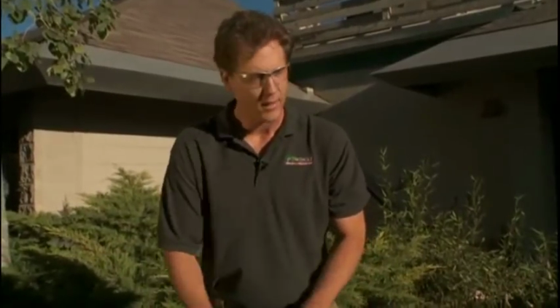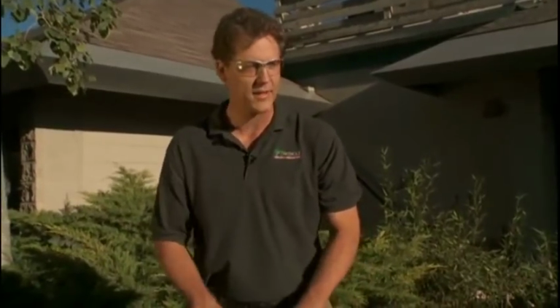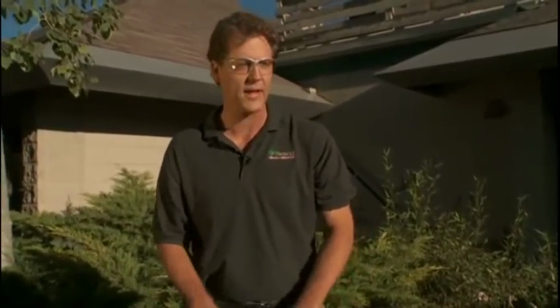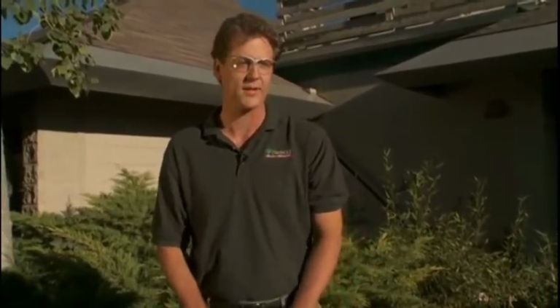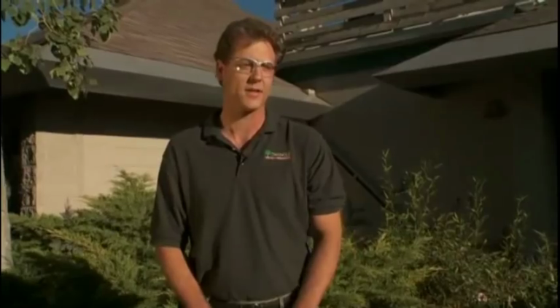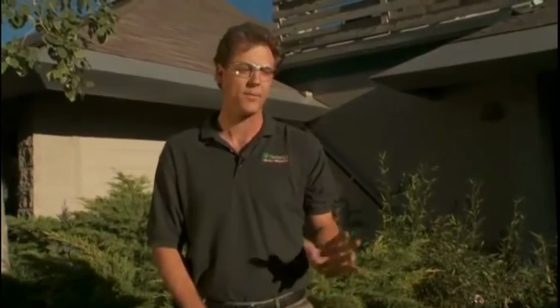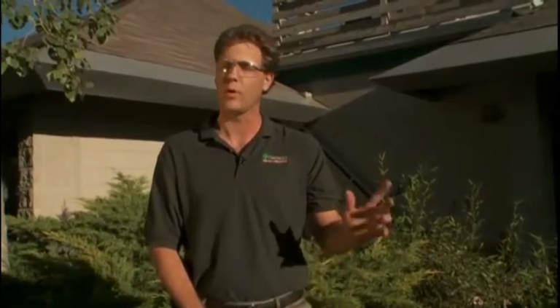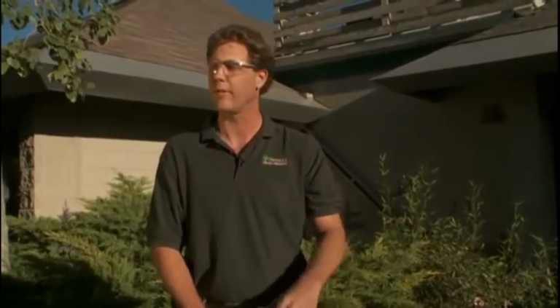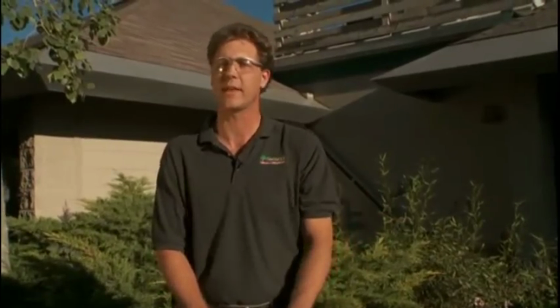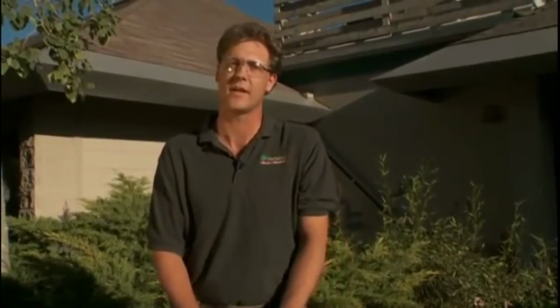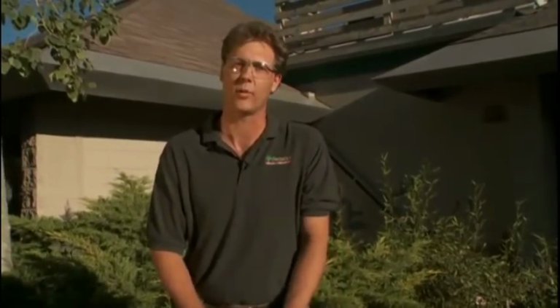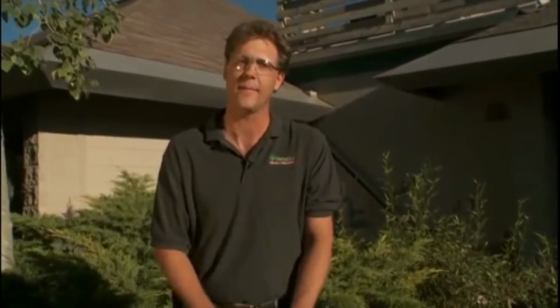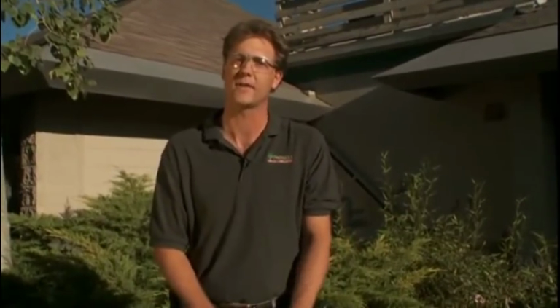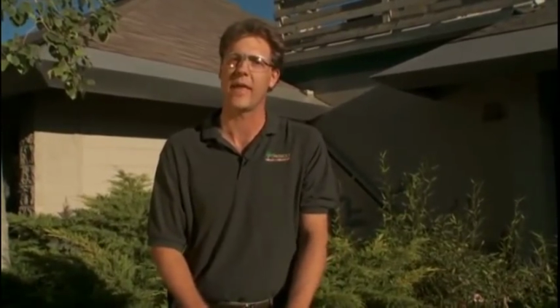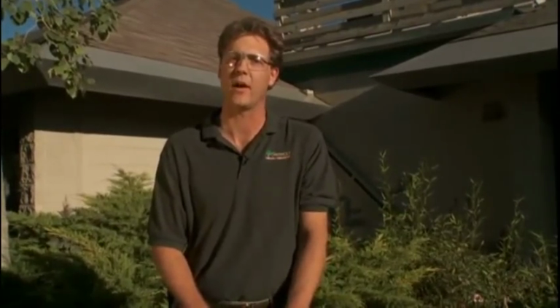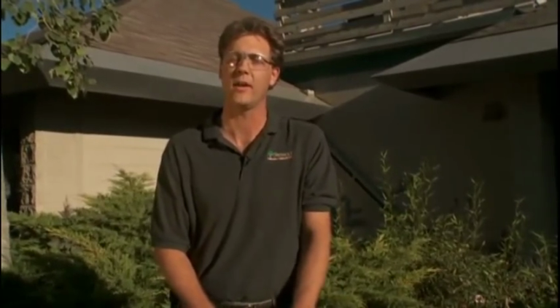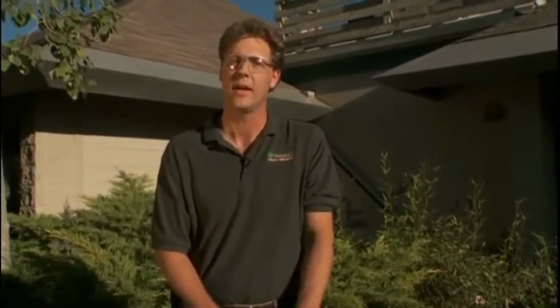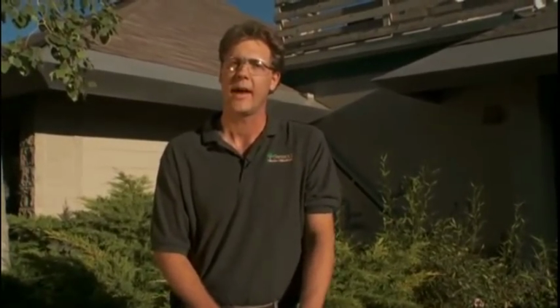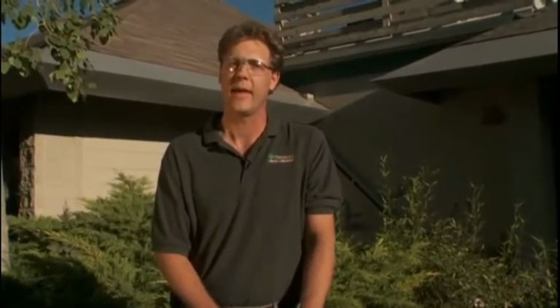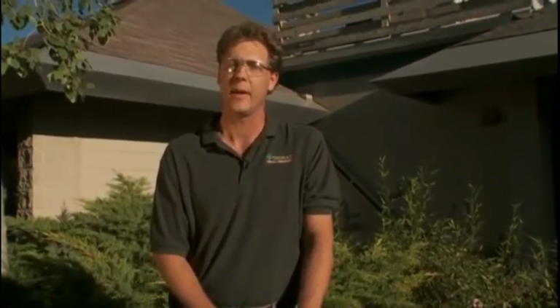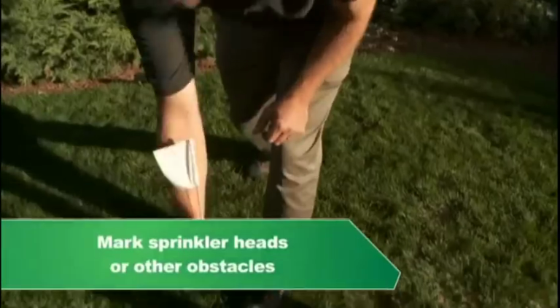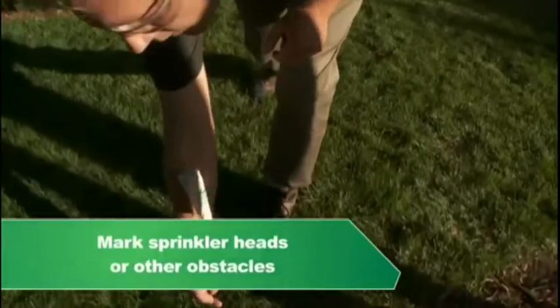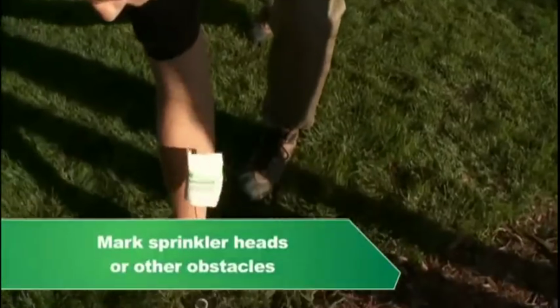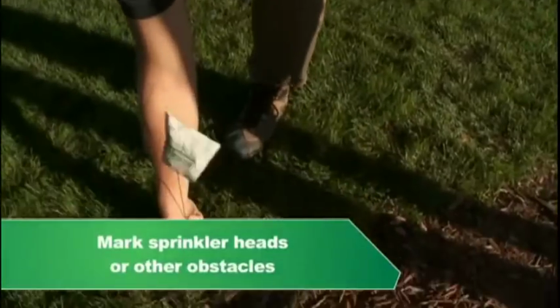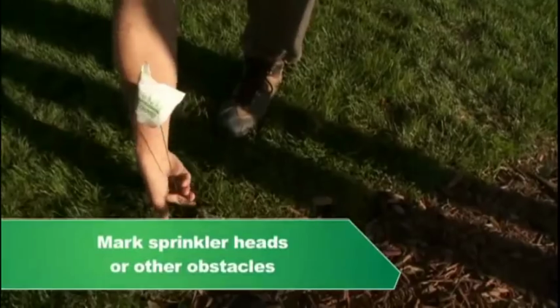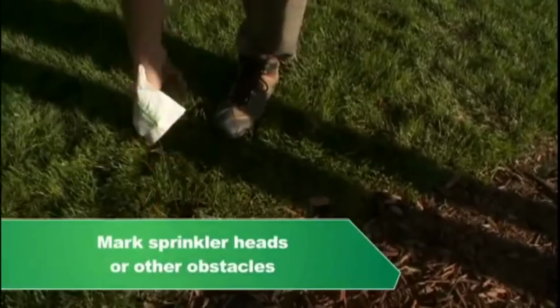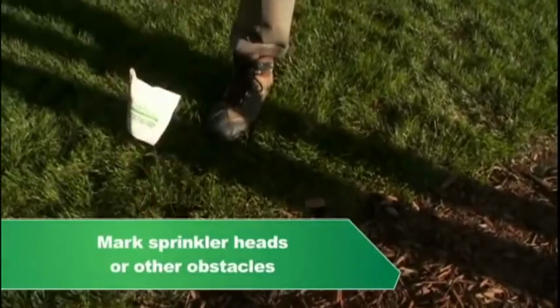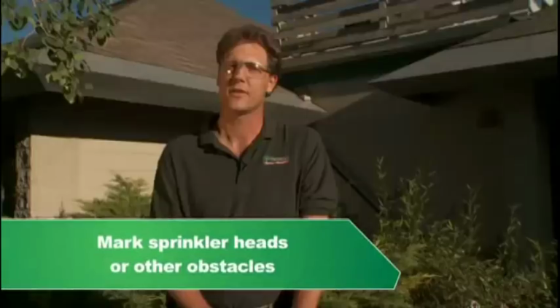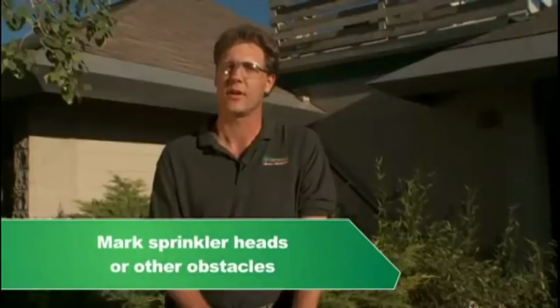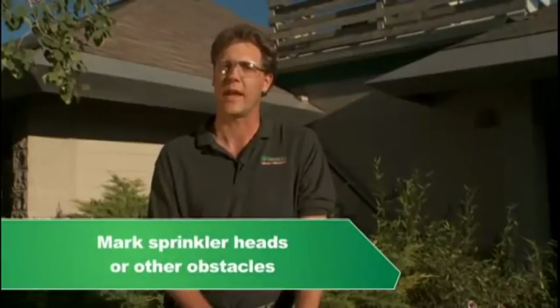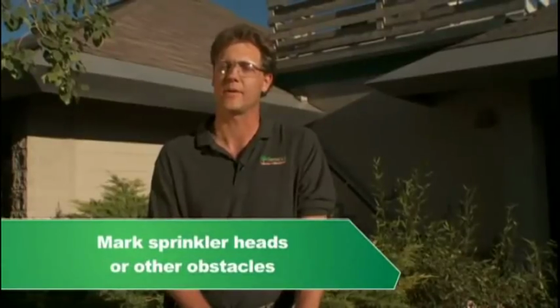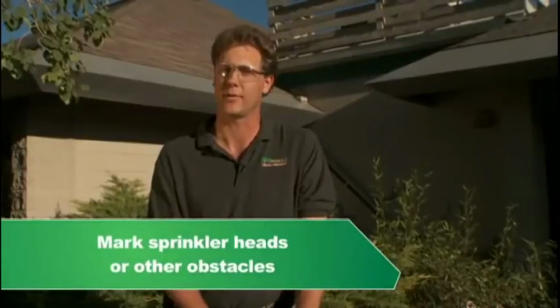The next thing is to move everything that's in your way on that lawn, and then make sure to mark the sprinkler heads so you don't damage those.